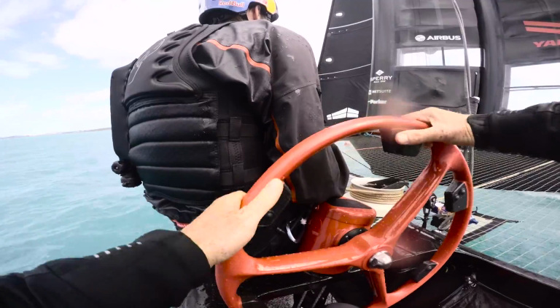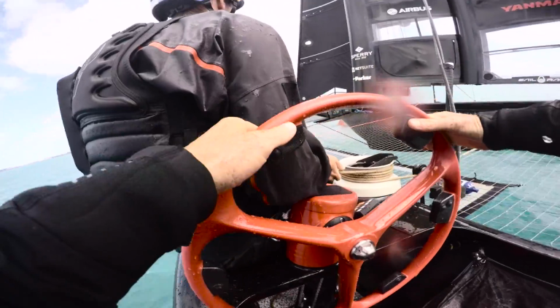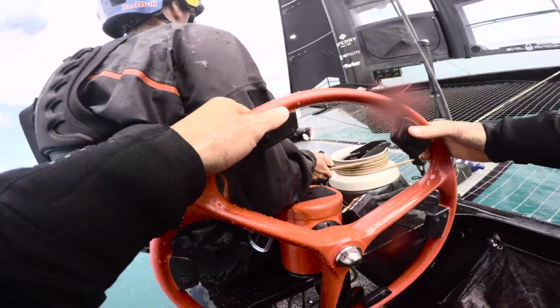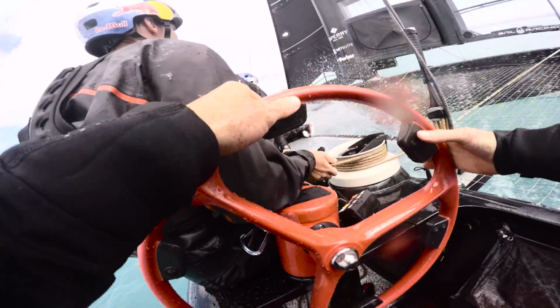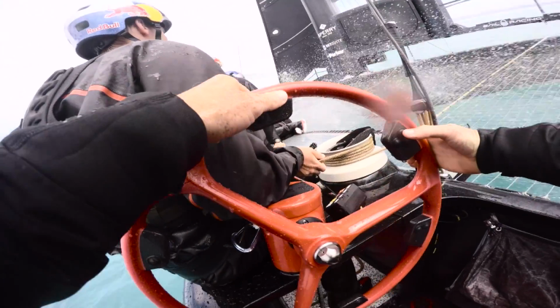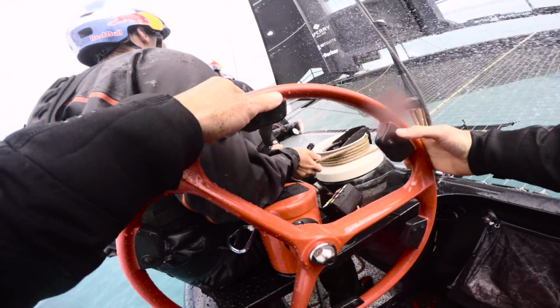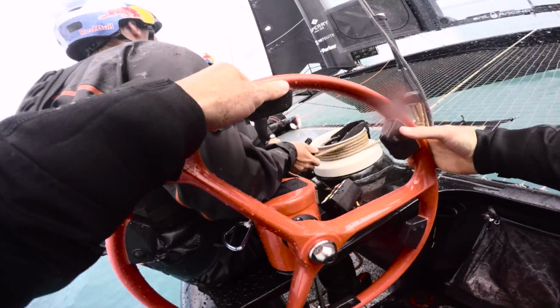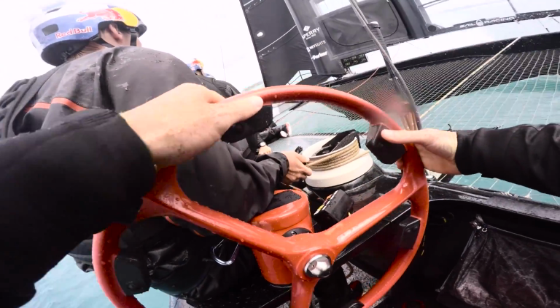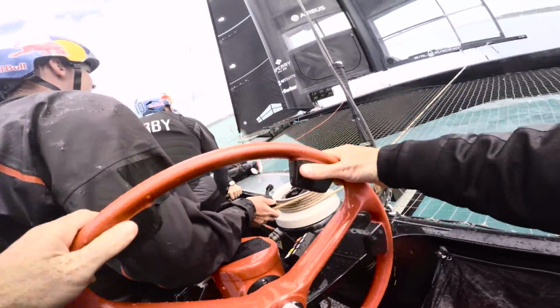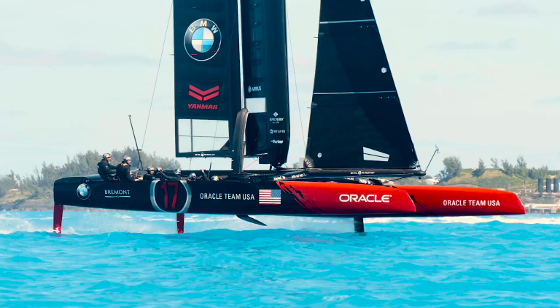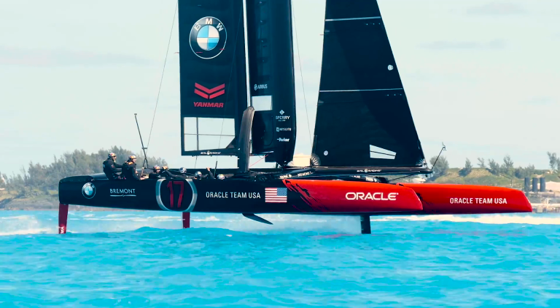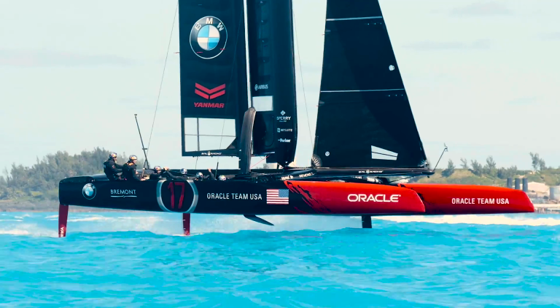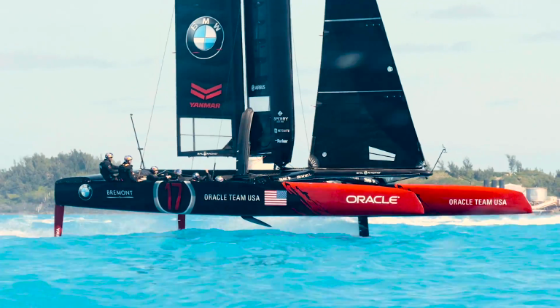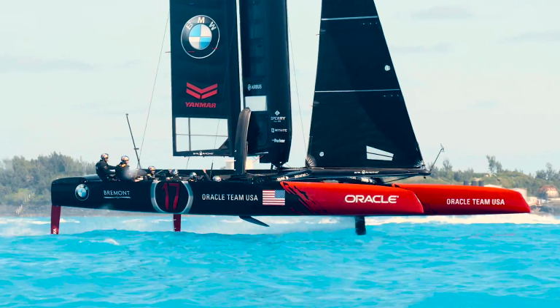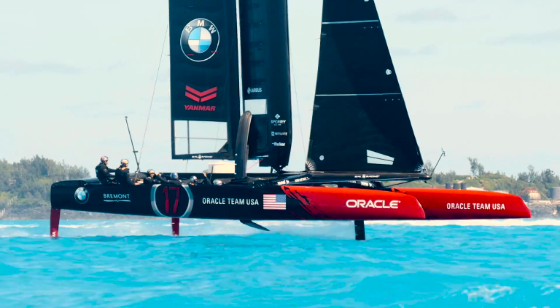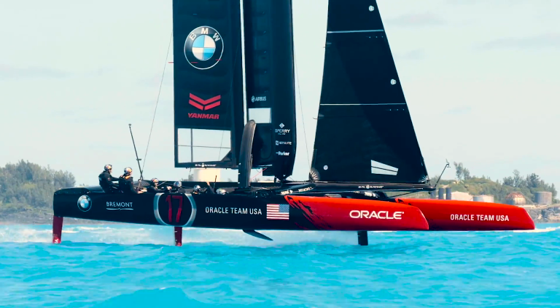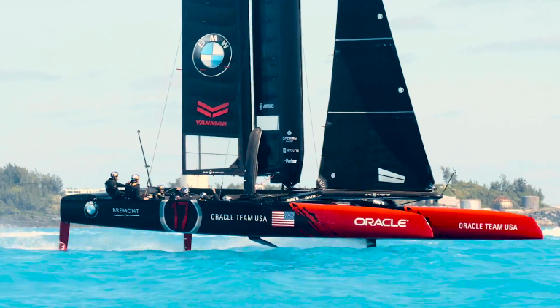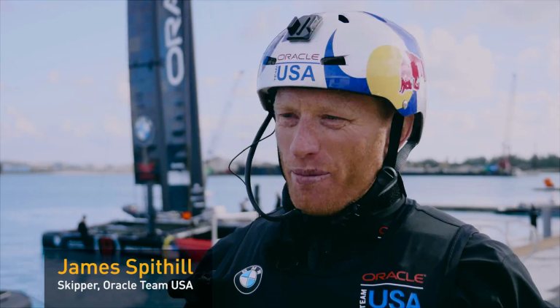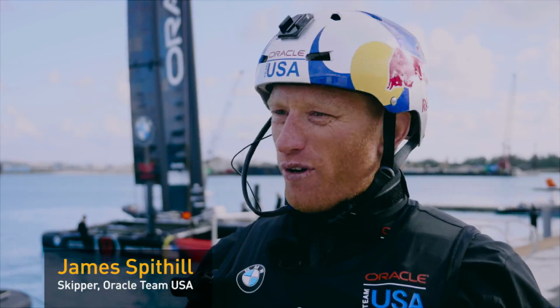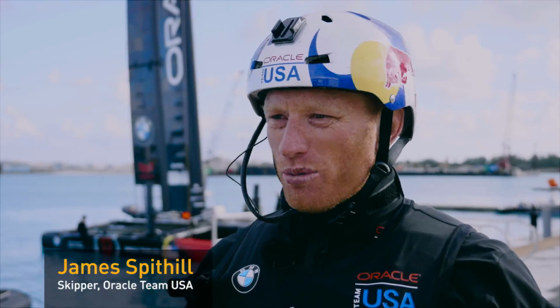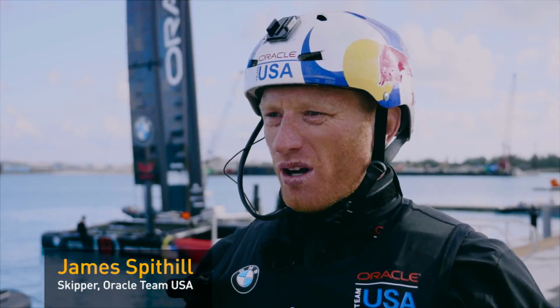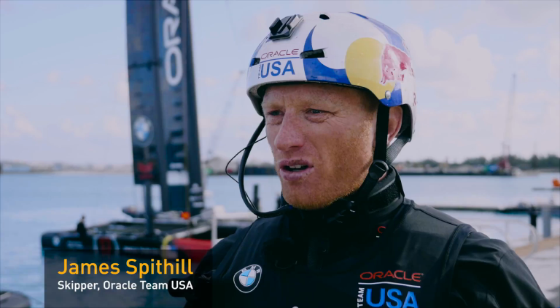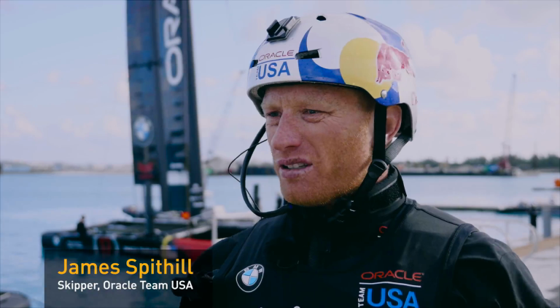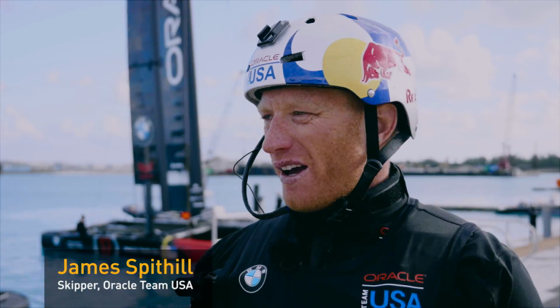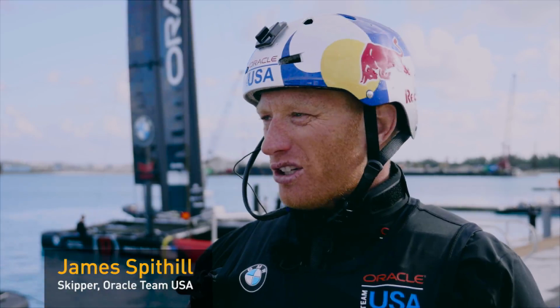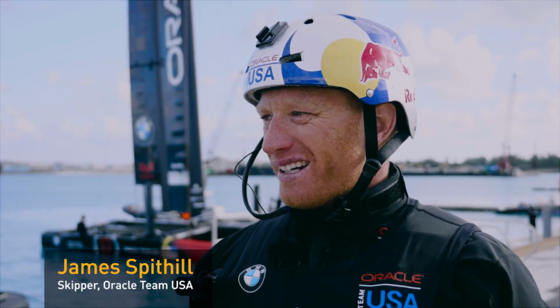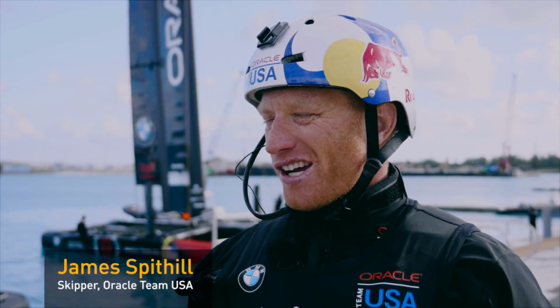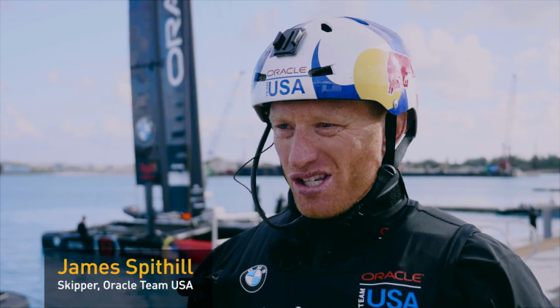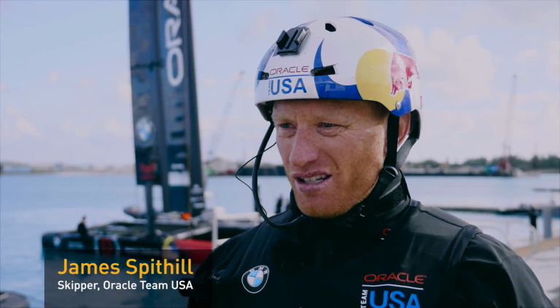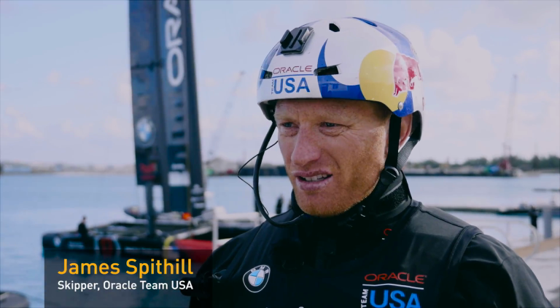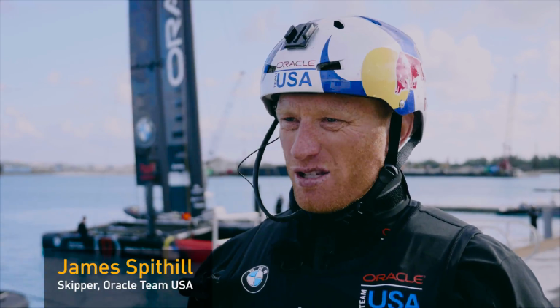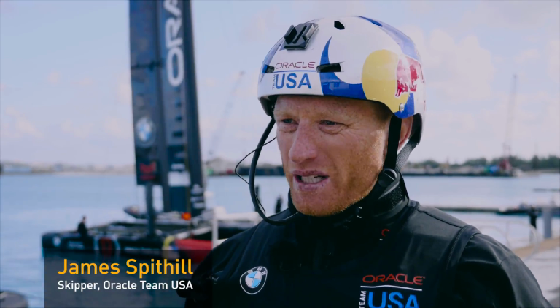The boats really need to try and stay foiling and stay in the air, and there are so many variables going on that you need accuracy, you need speed.